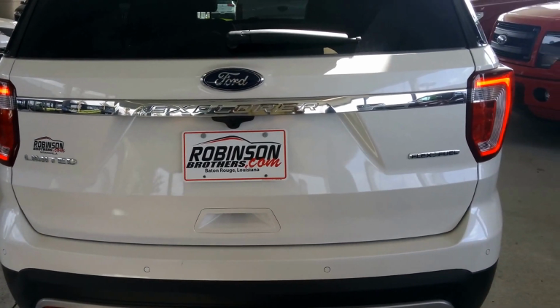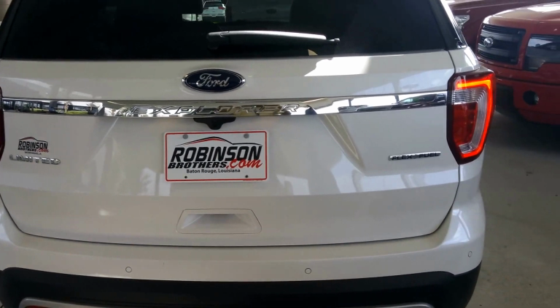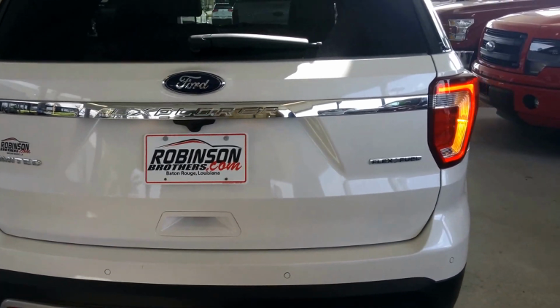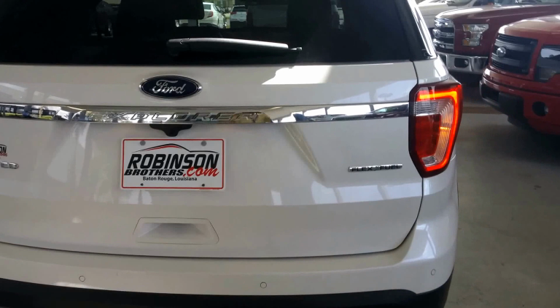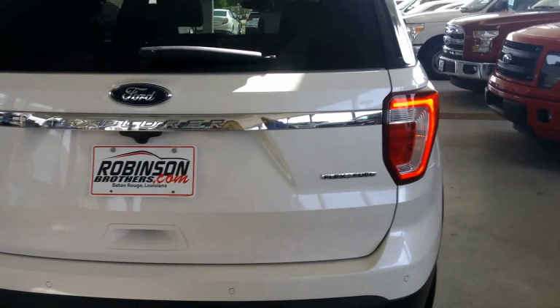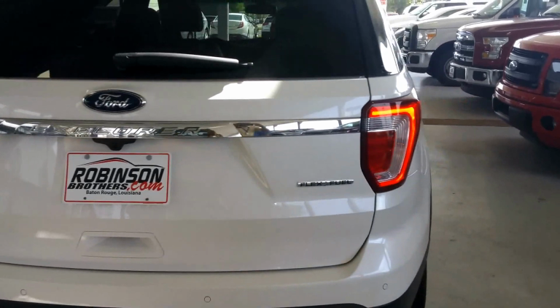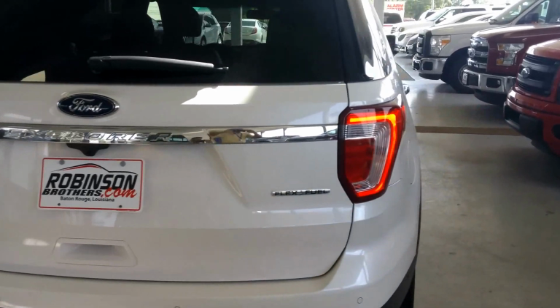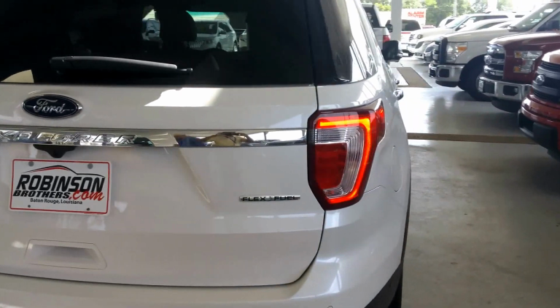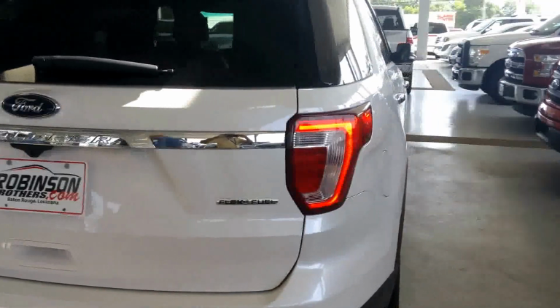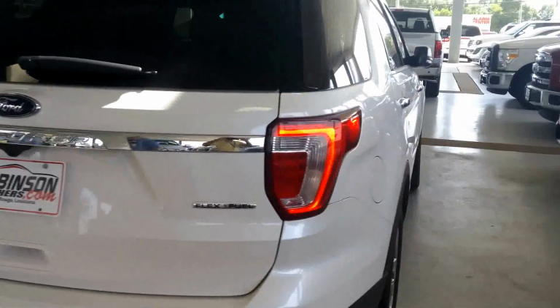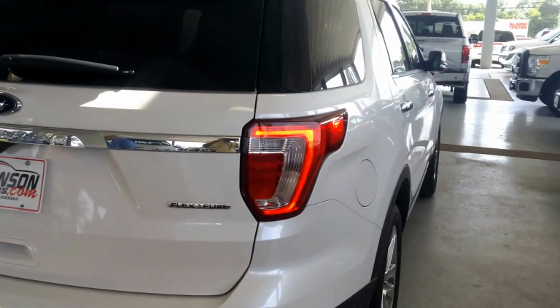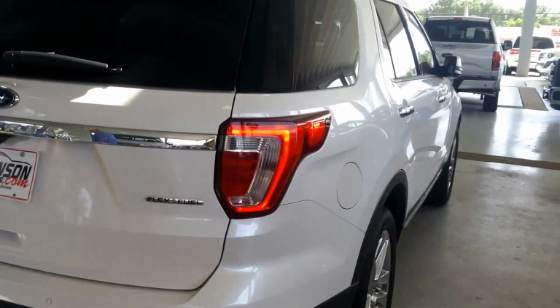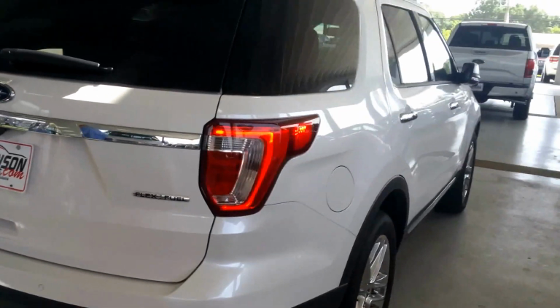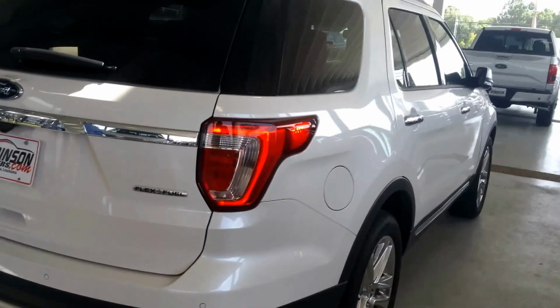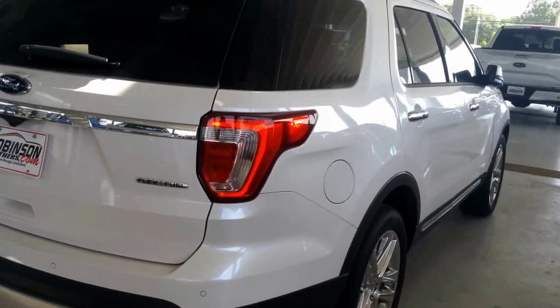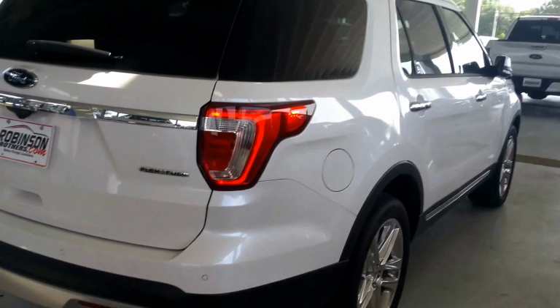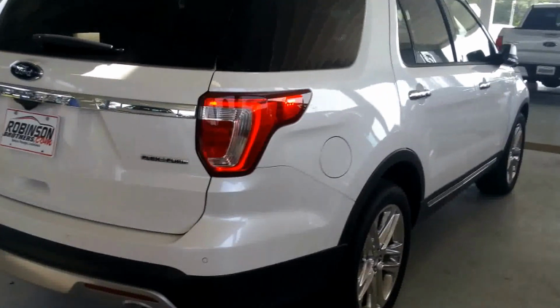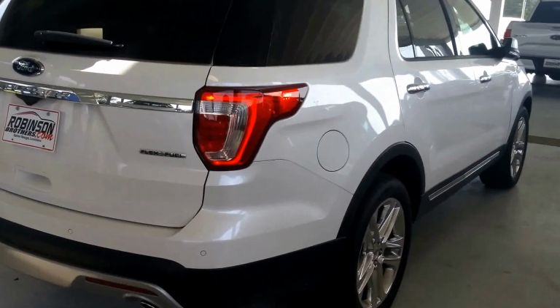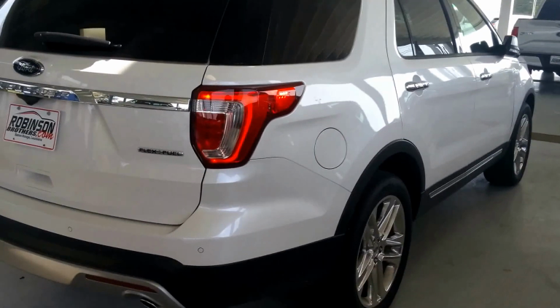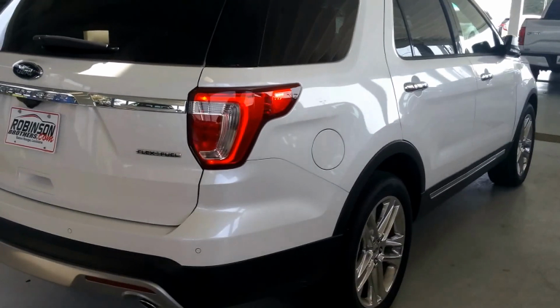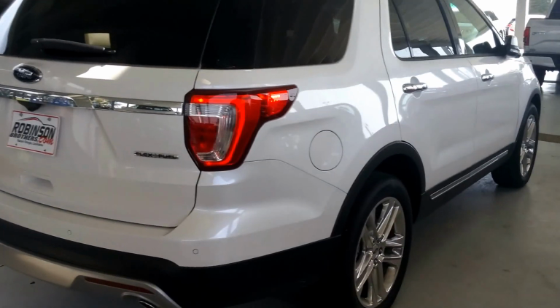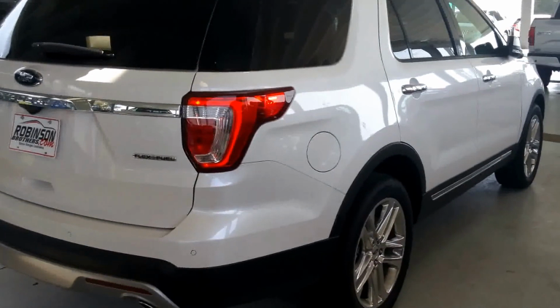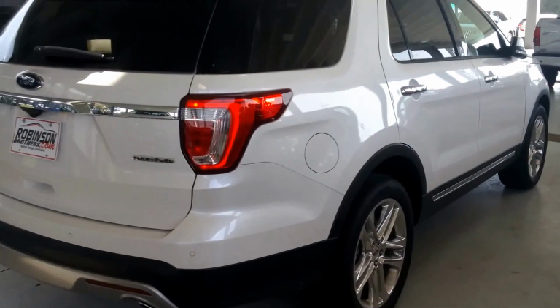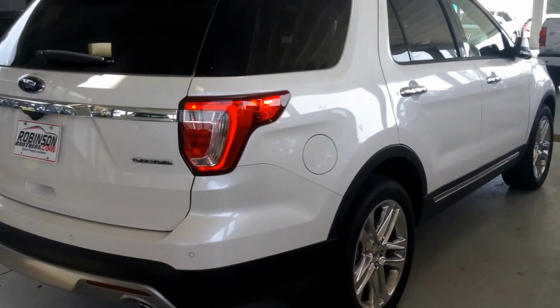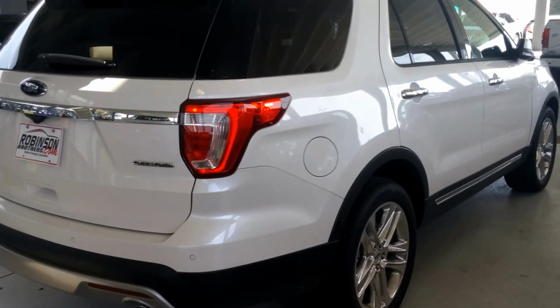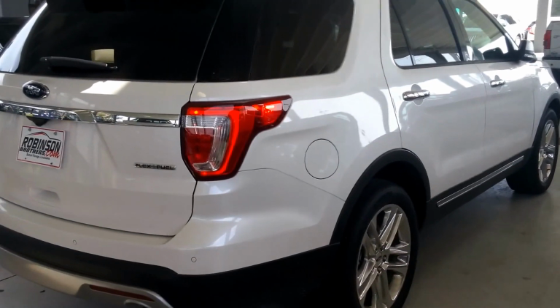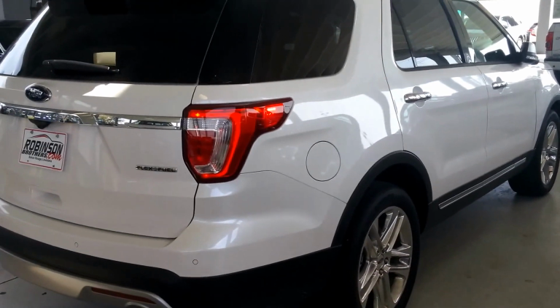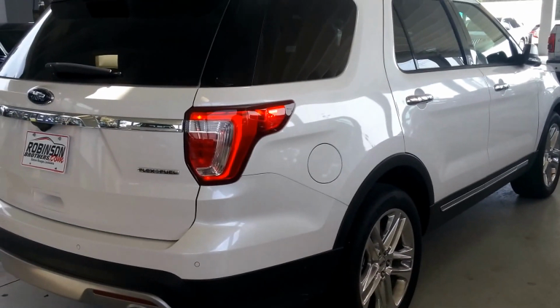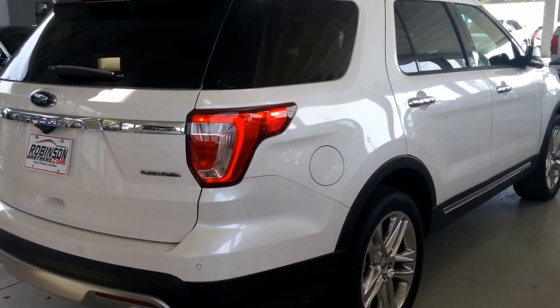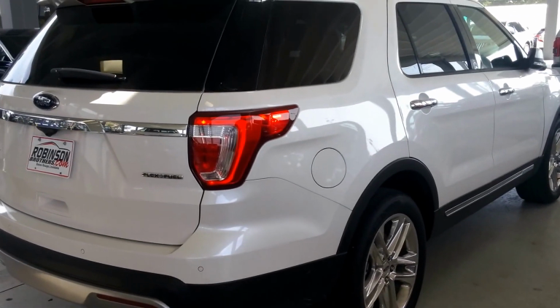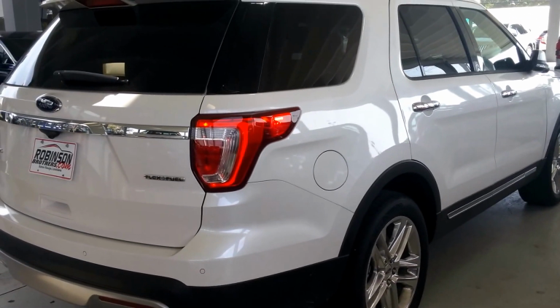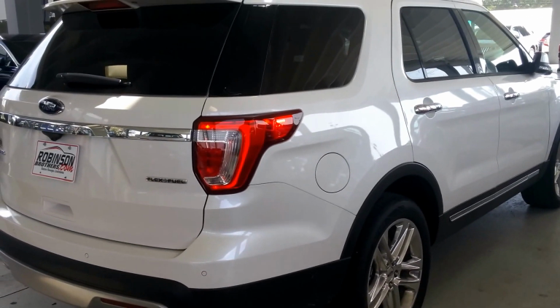And there you have it — the 2016 Ford Explorer exterior.